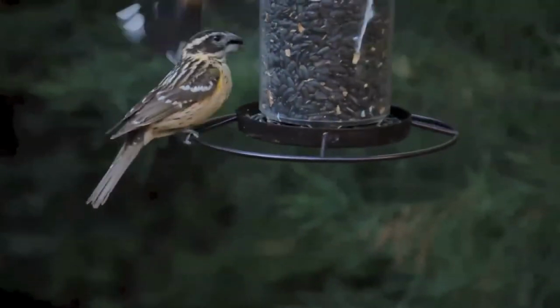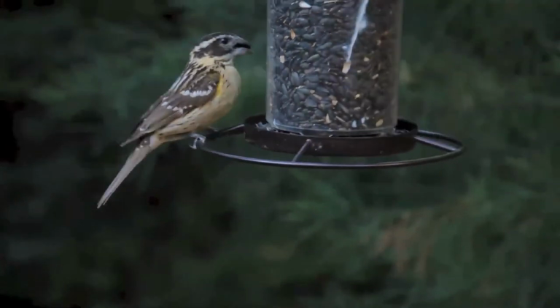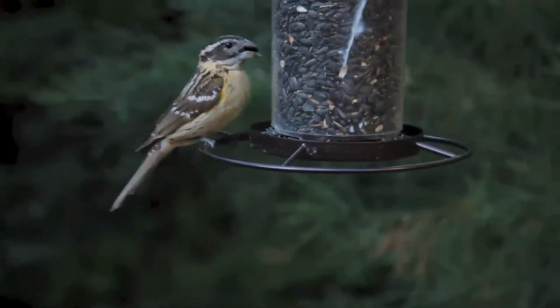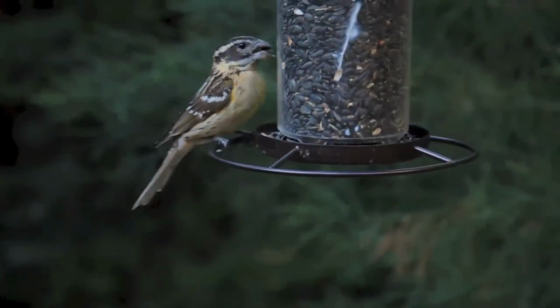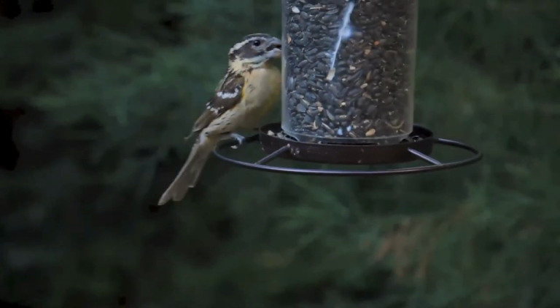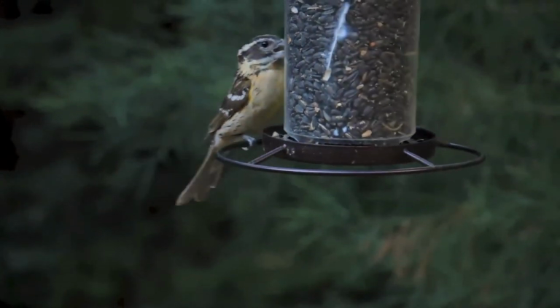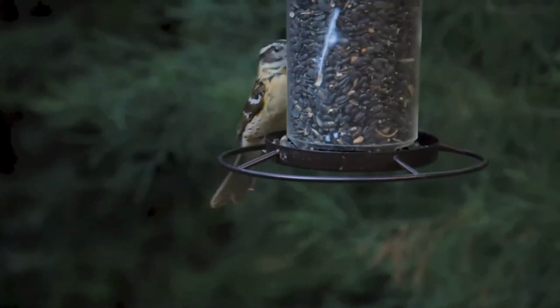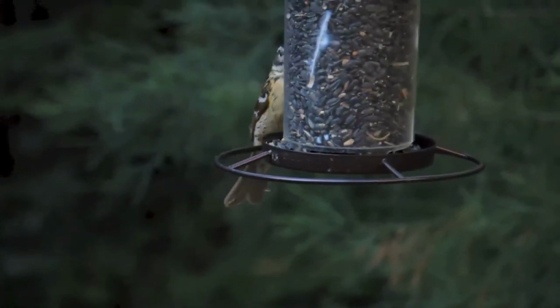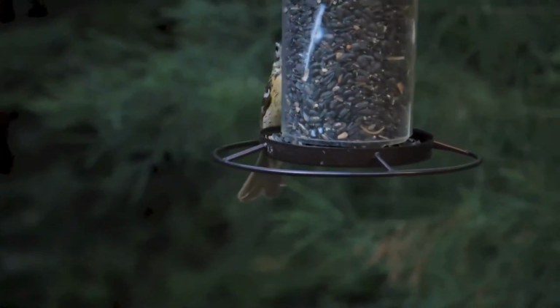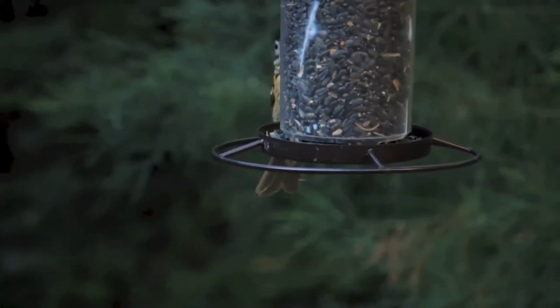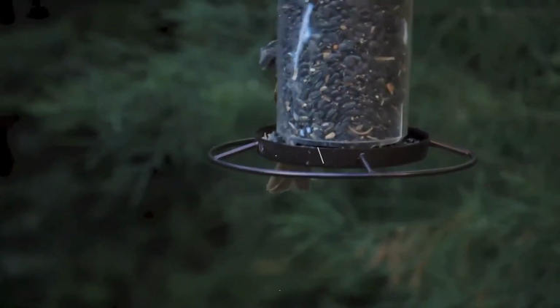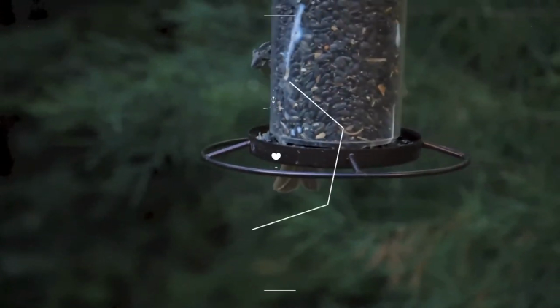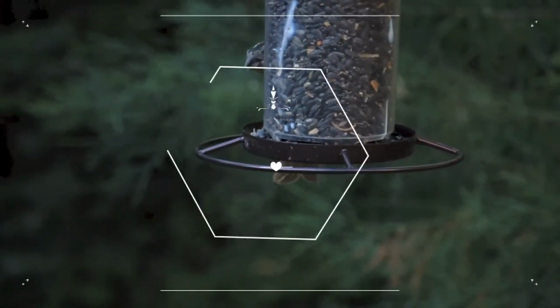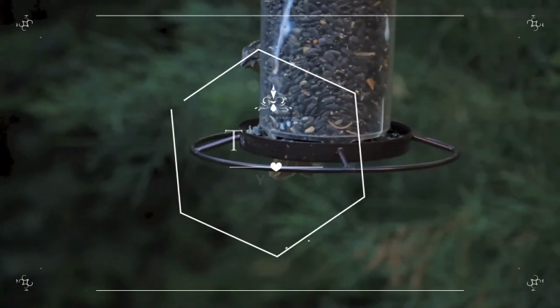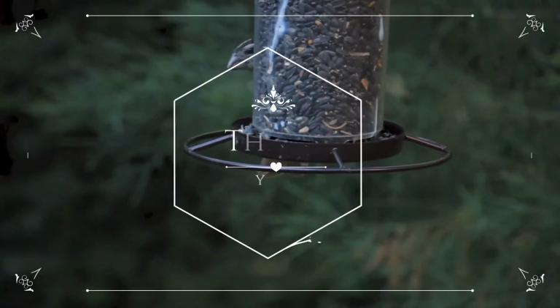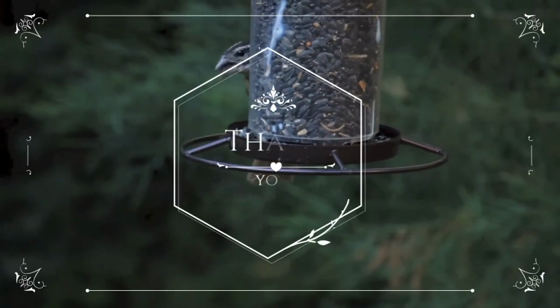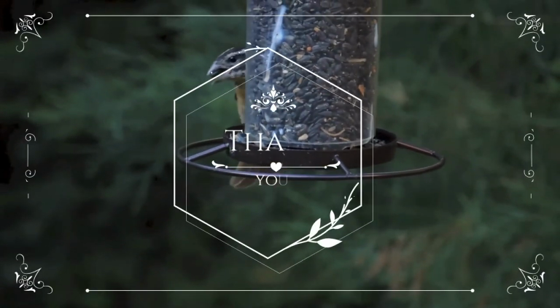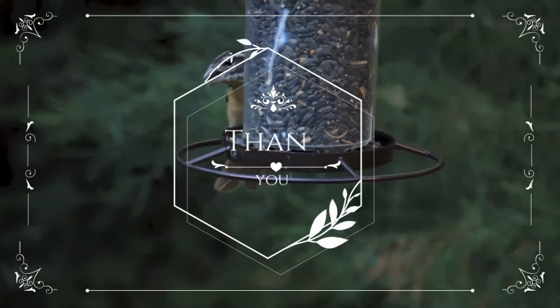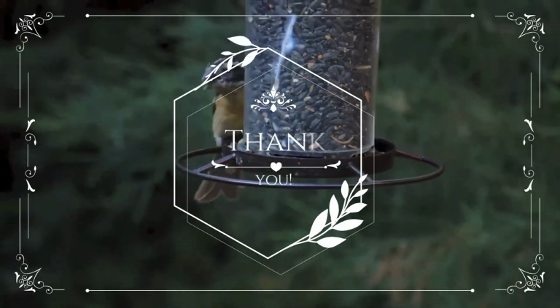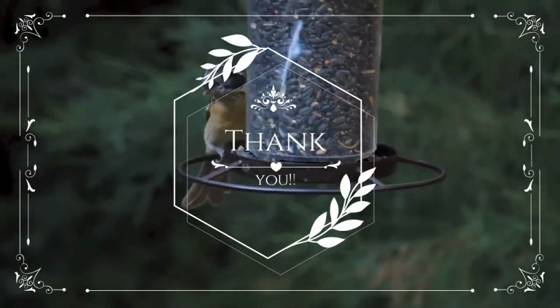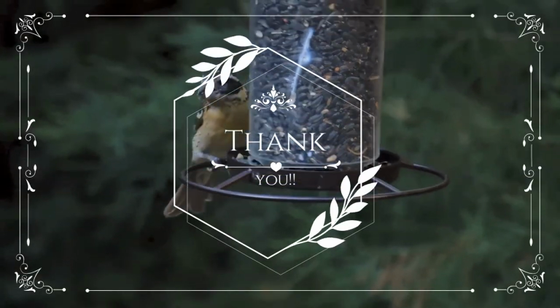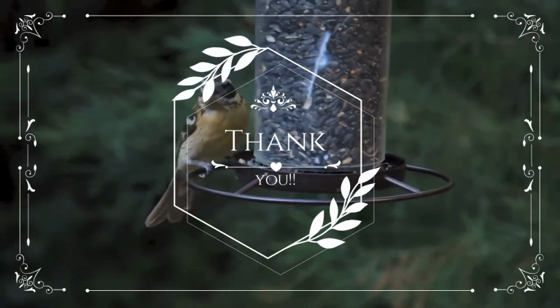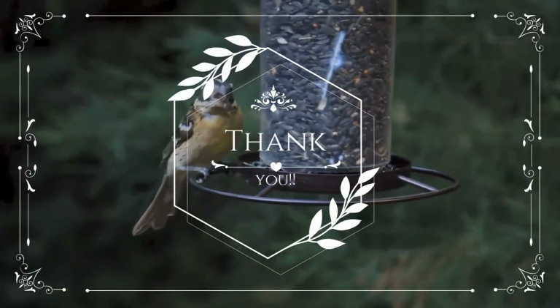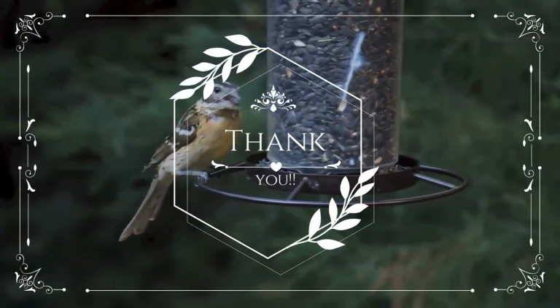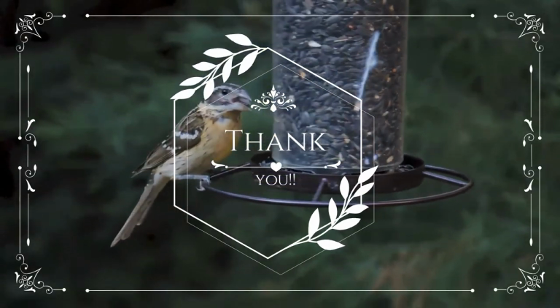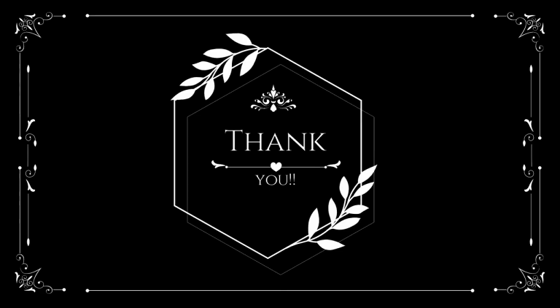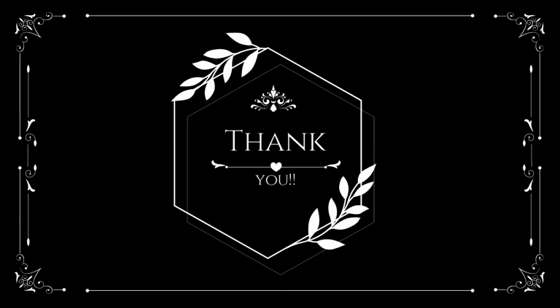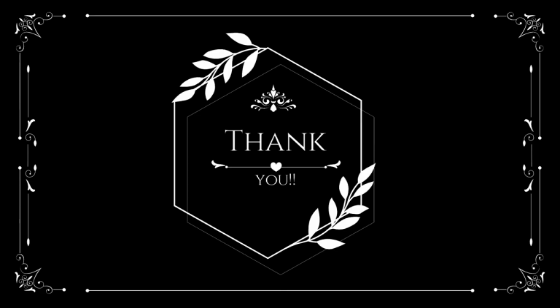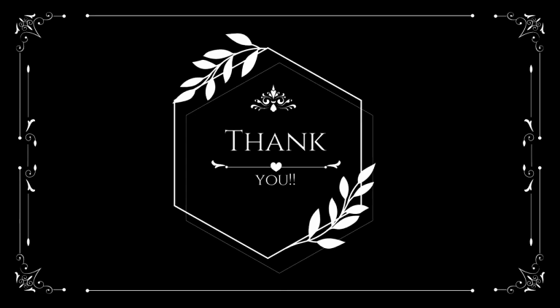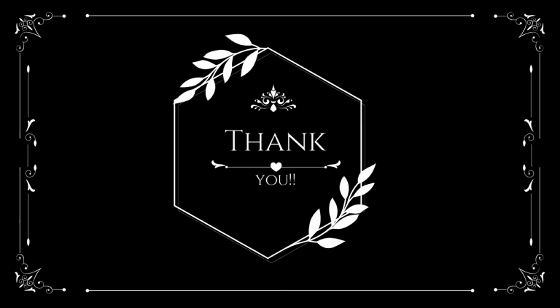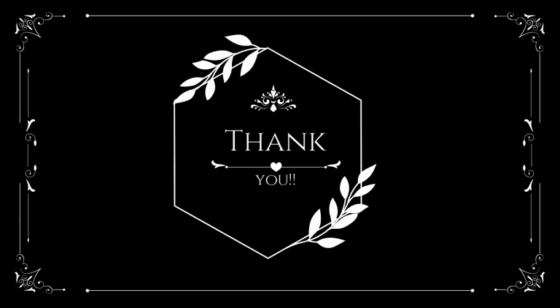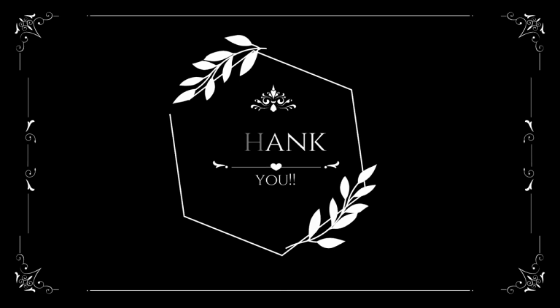Thank you for your interest in wildlife. See you pretty soon, and take care, be safe.